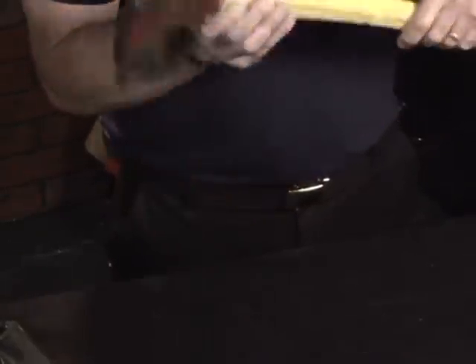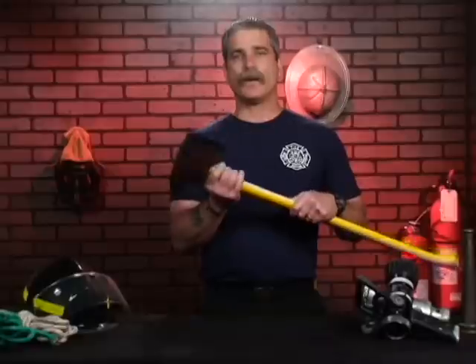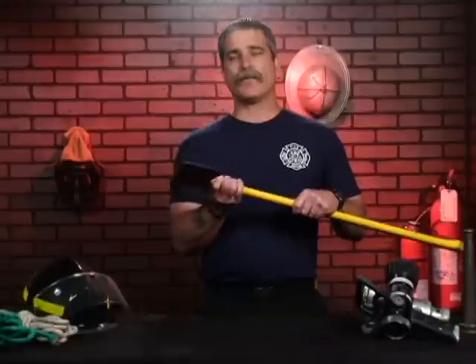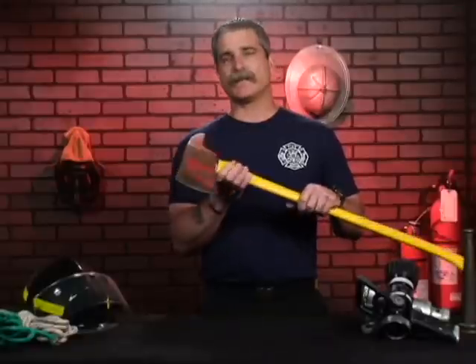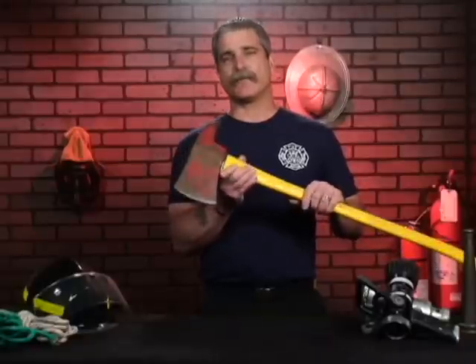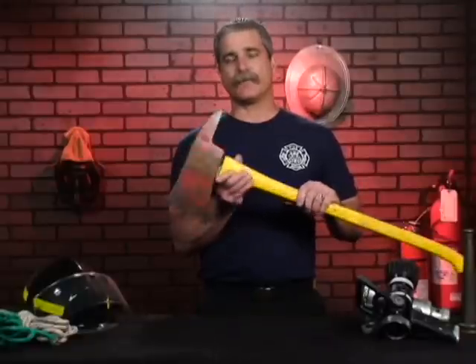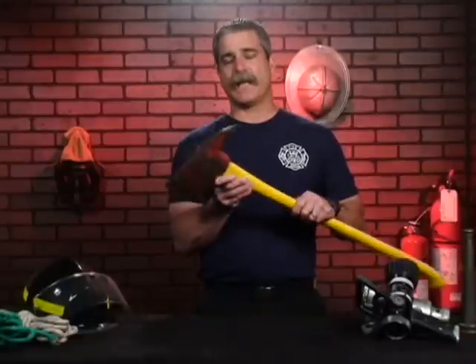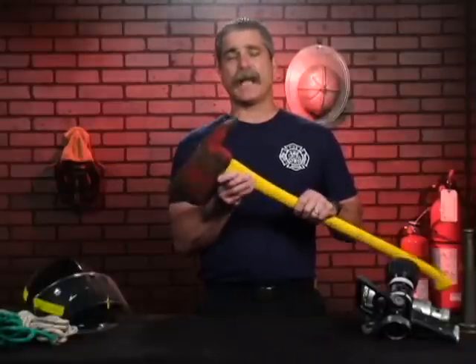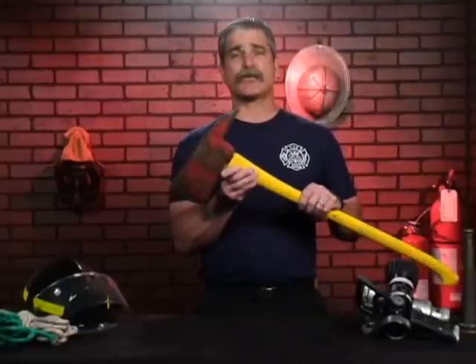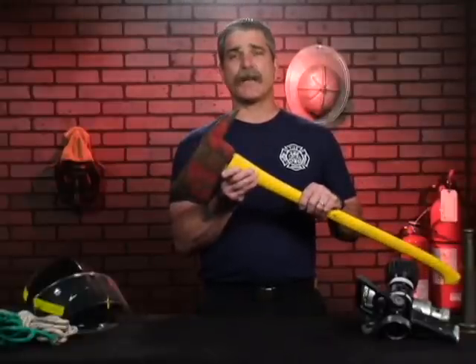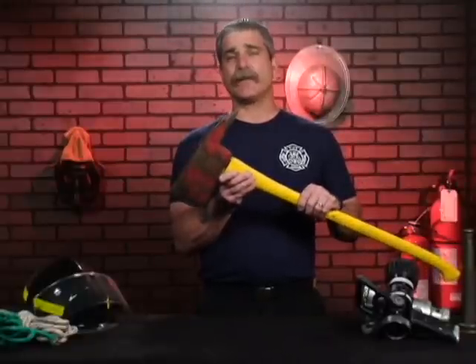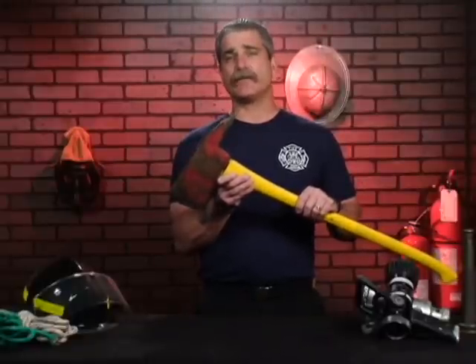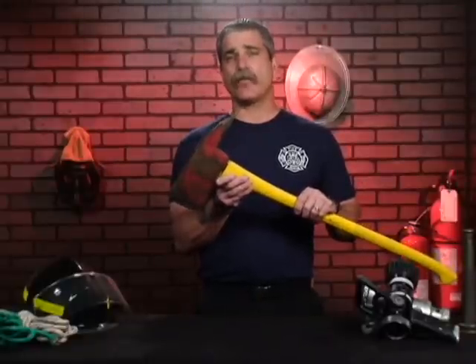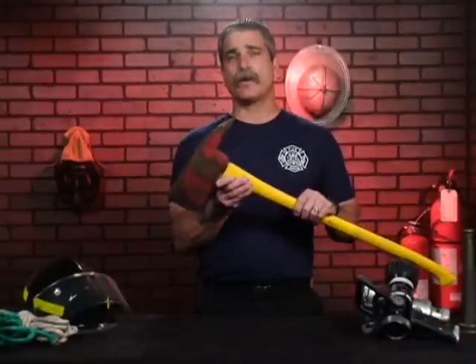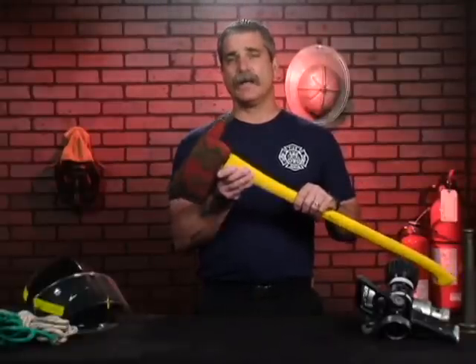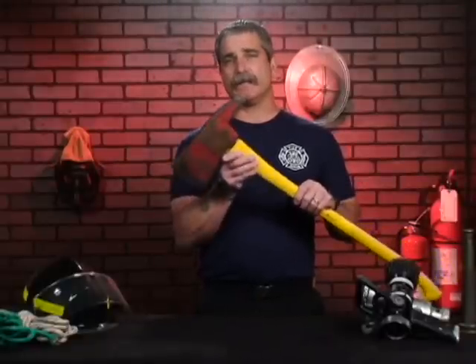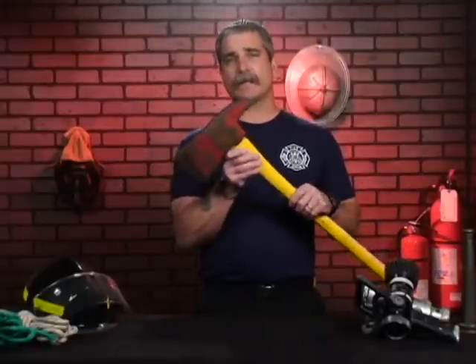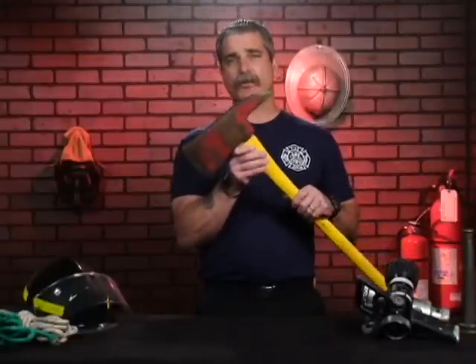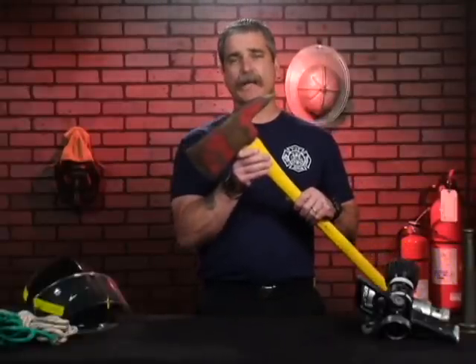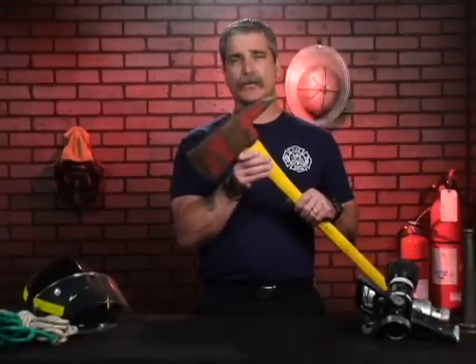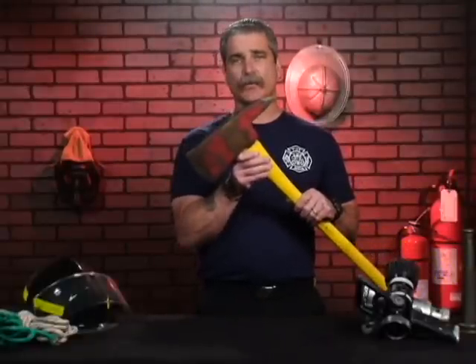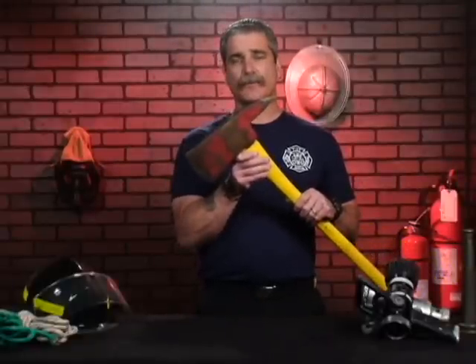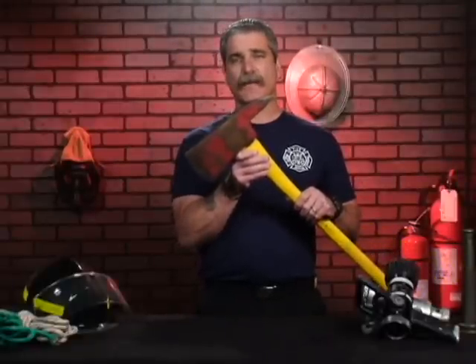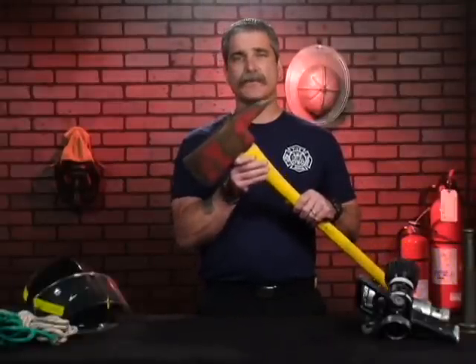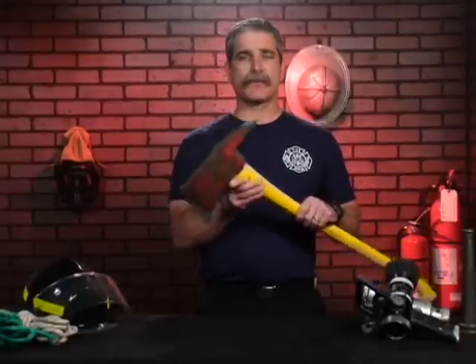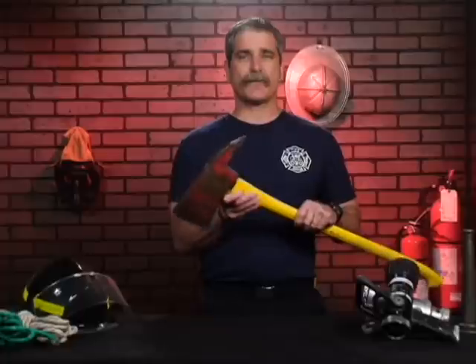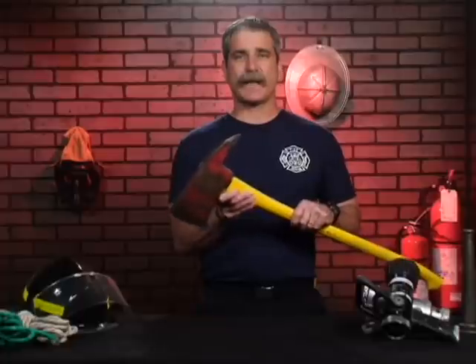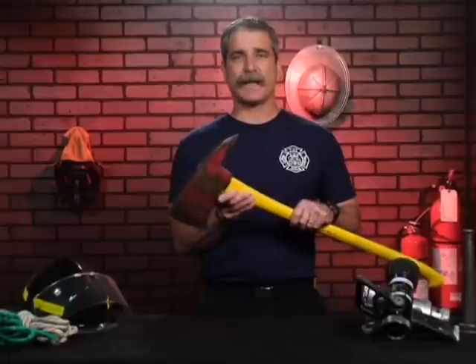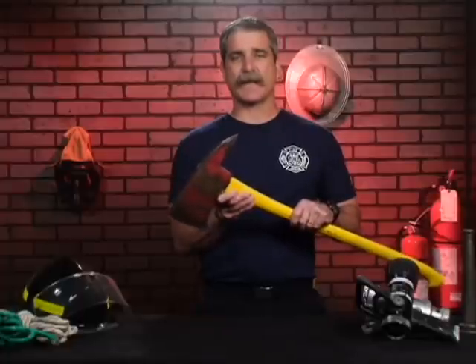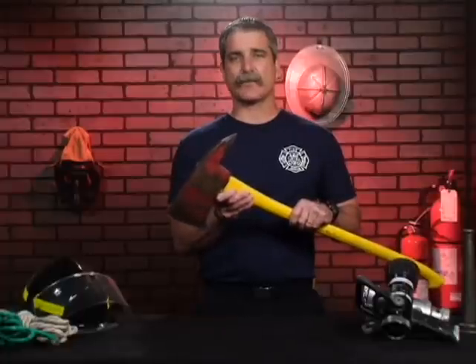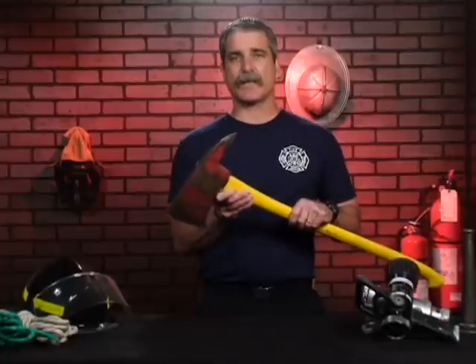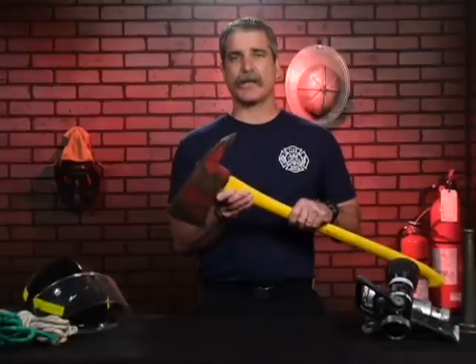One of the things that the pick-headed axe should never be used for is a striking tool. That's reserved for the flat-headed axe or the sledgehammer.